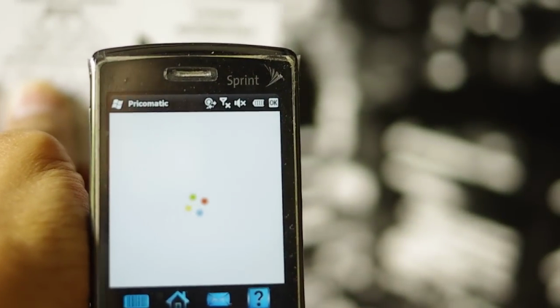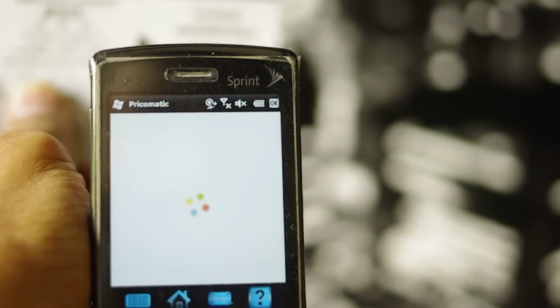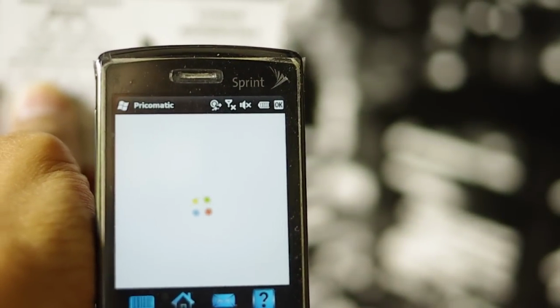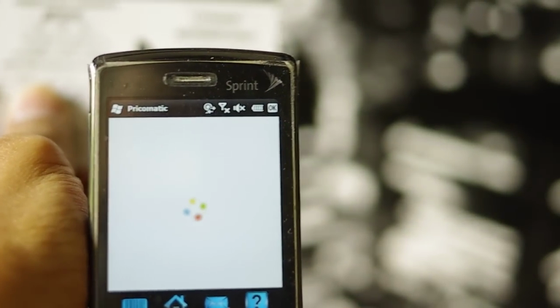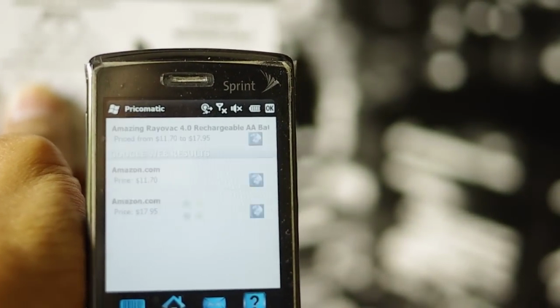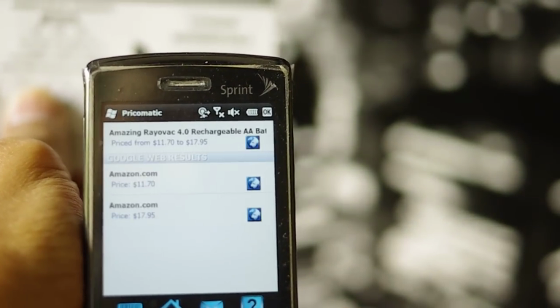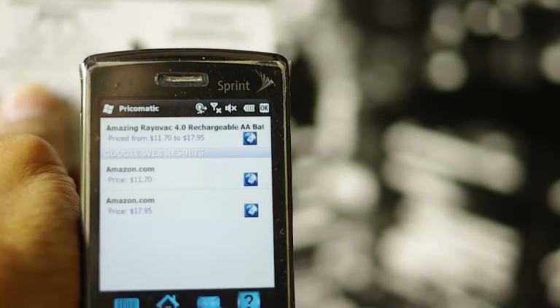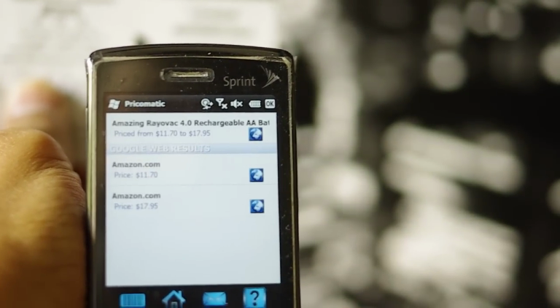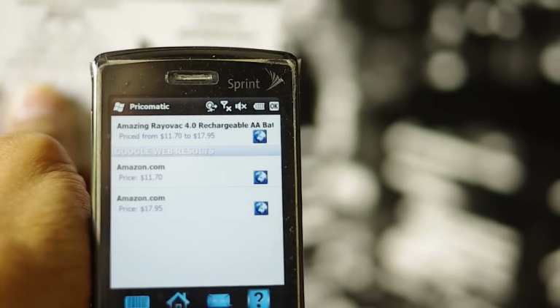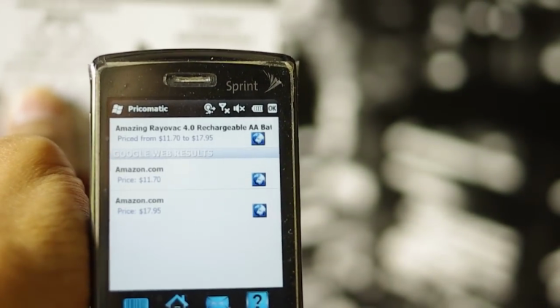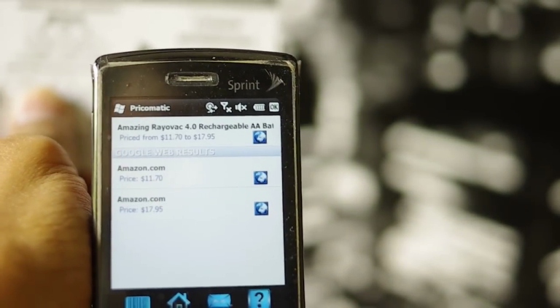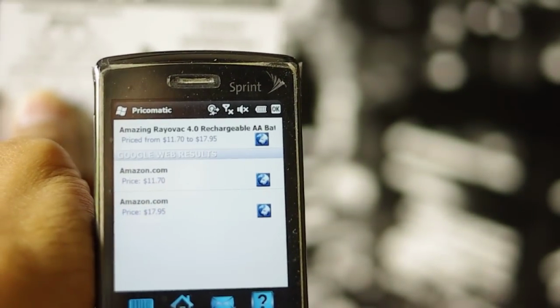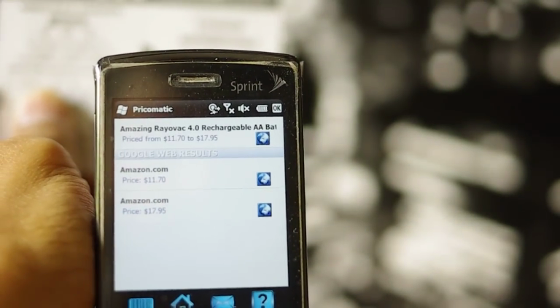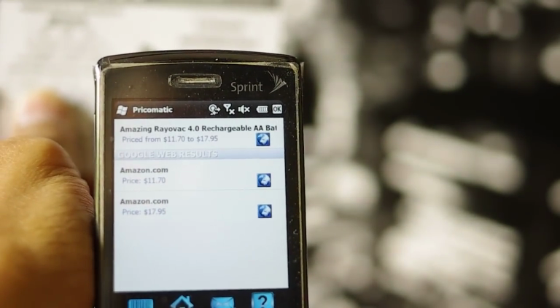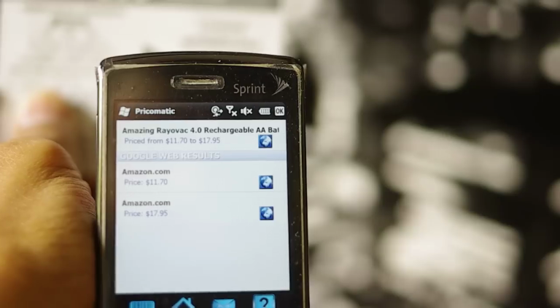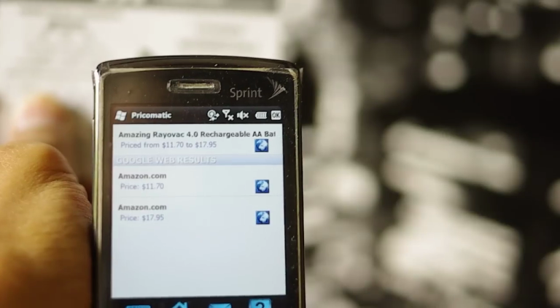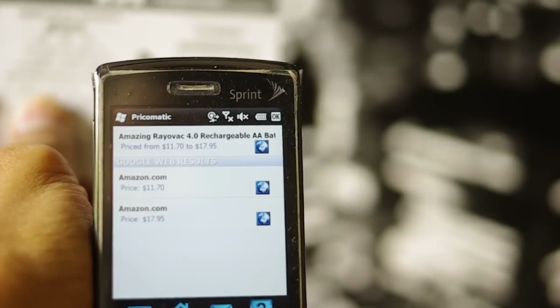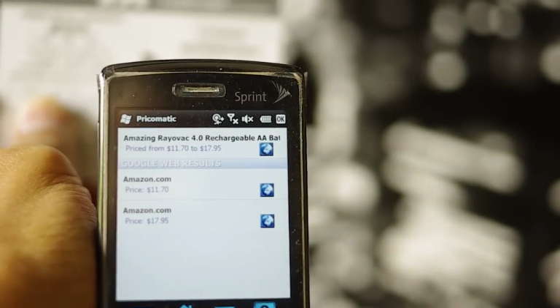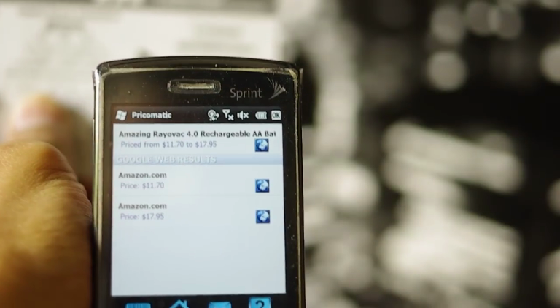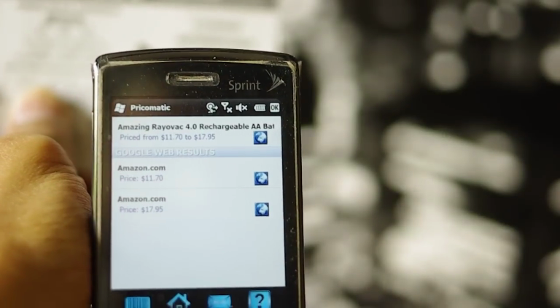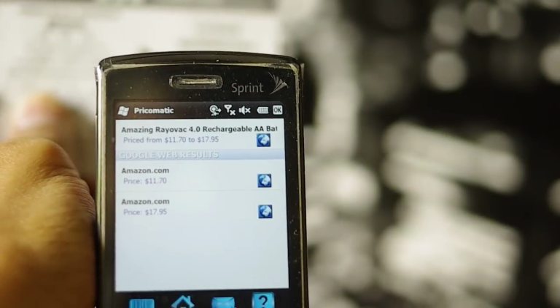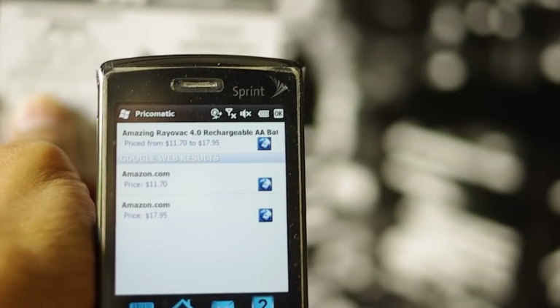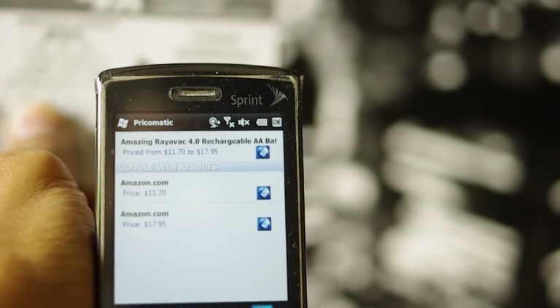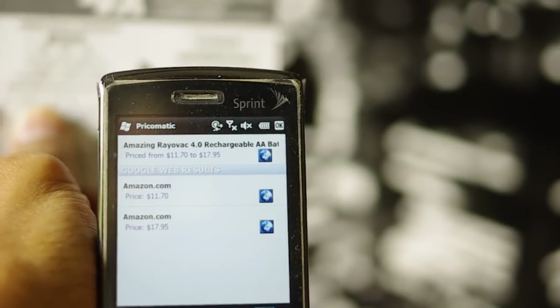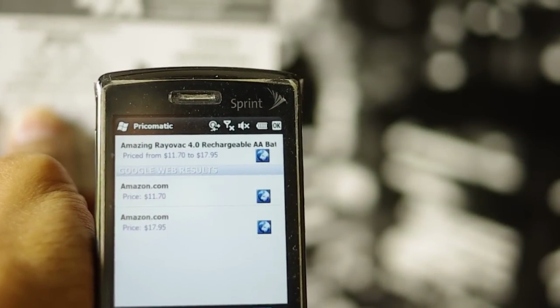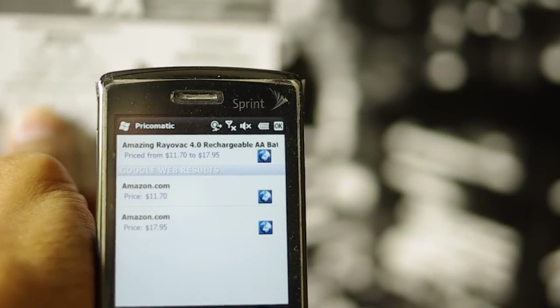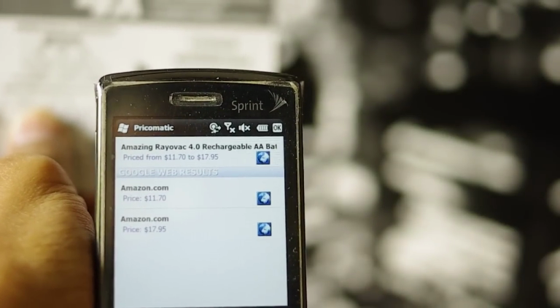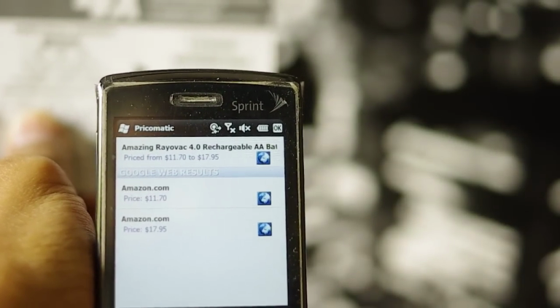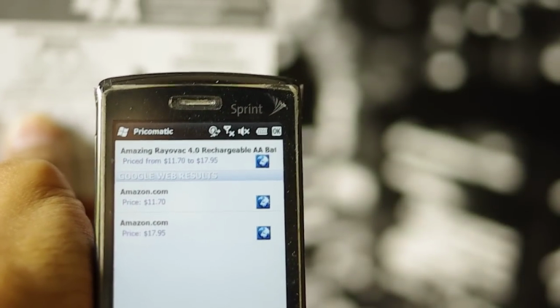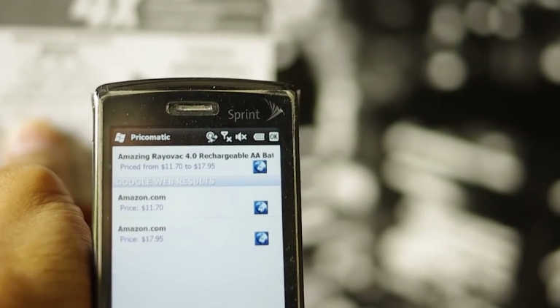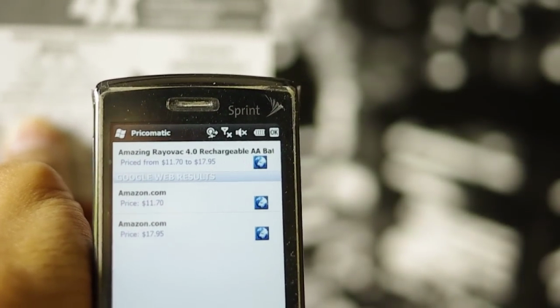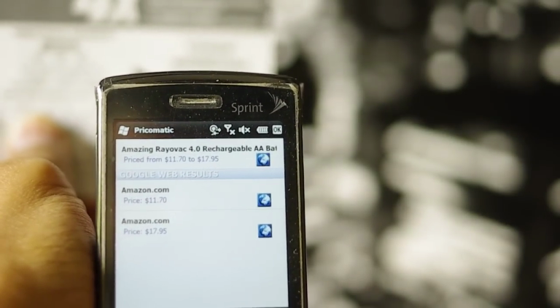Now it's searching, and we have the prices here. It found two of them on Amazon at two different prices.